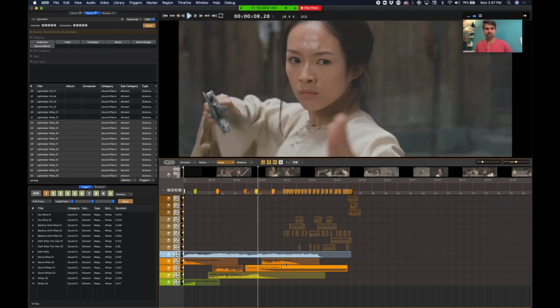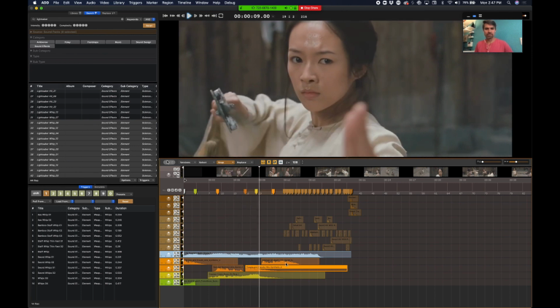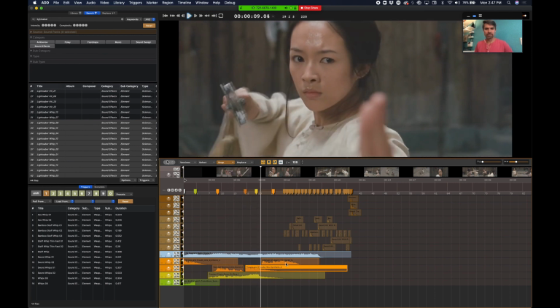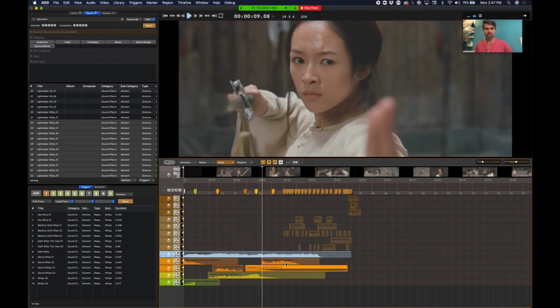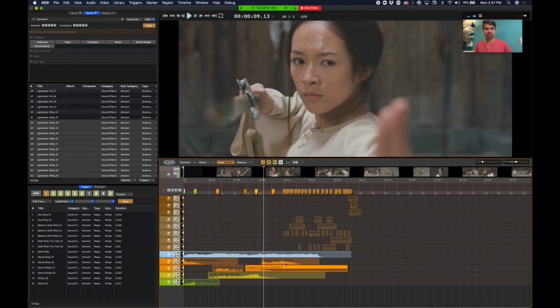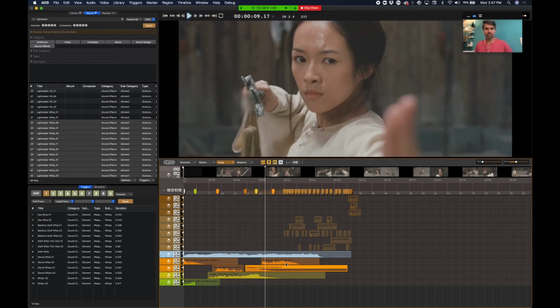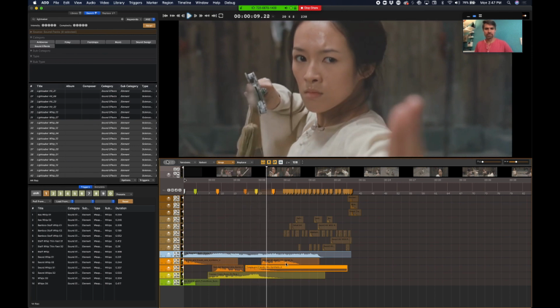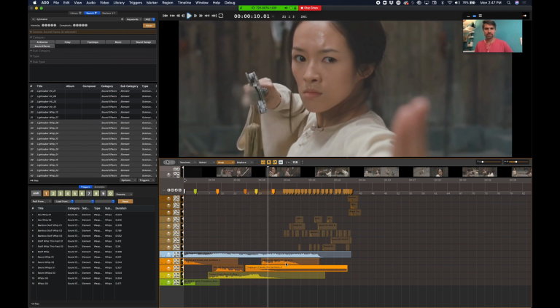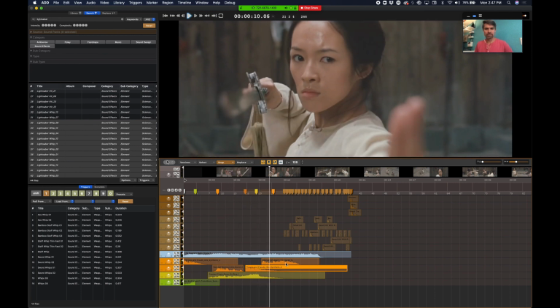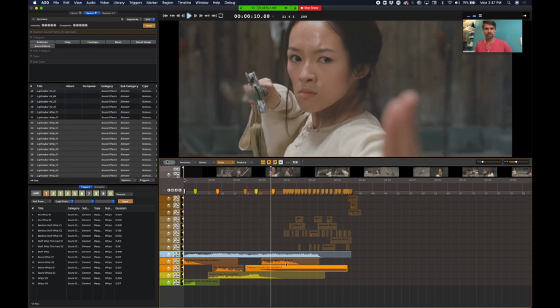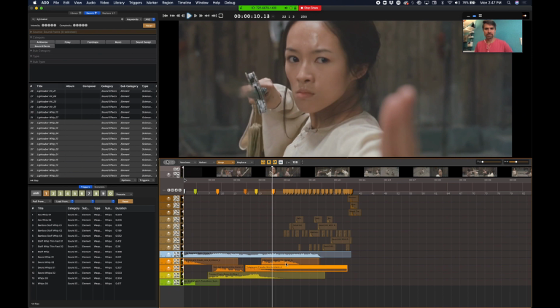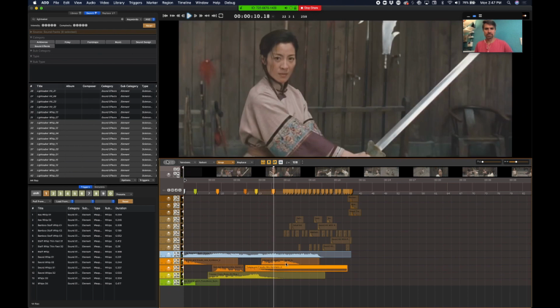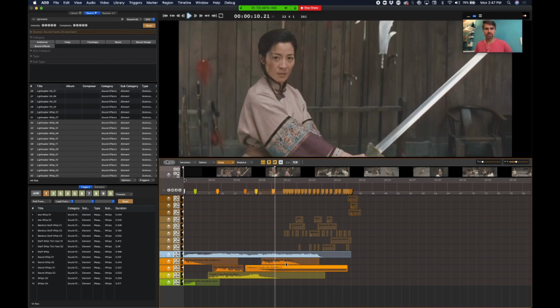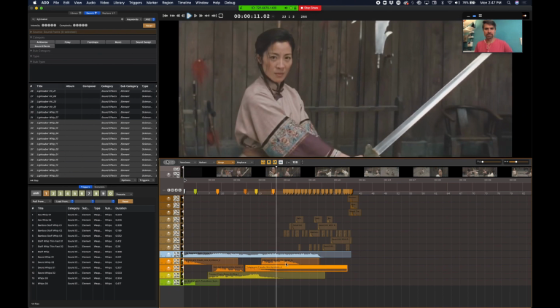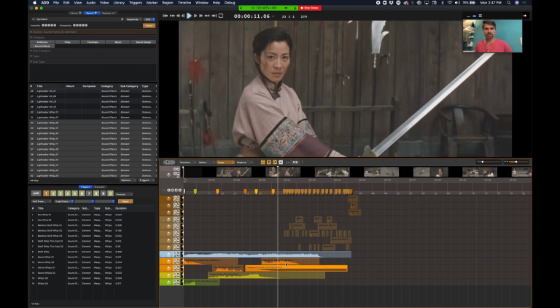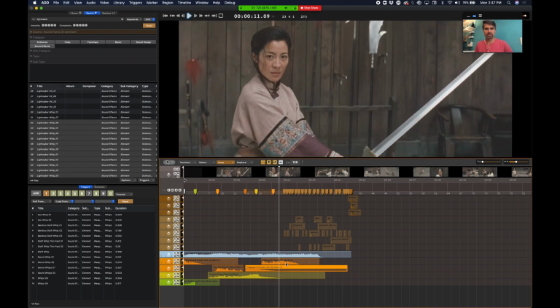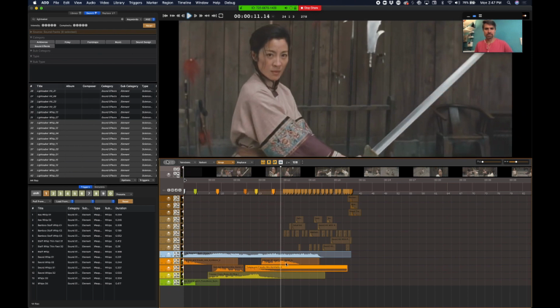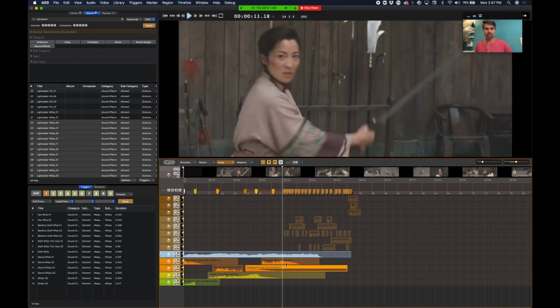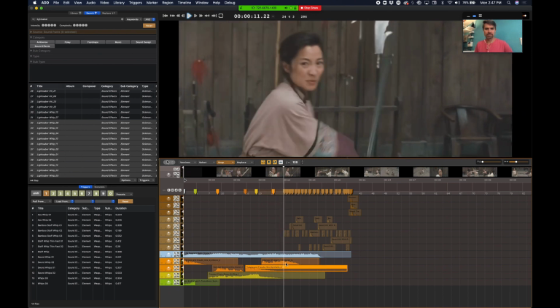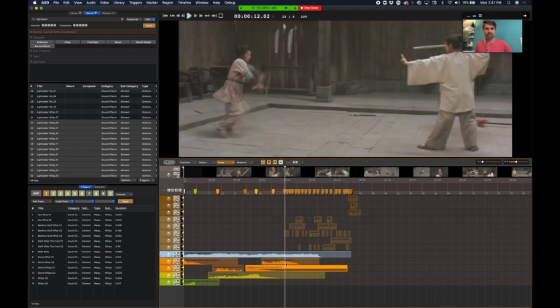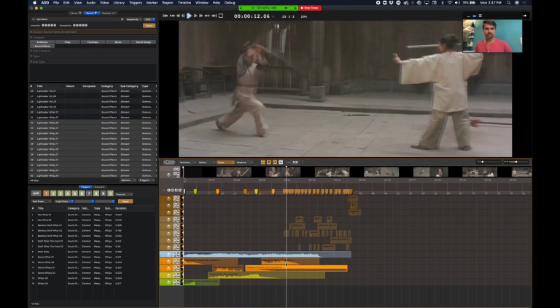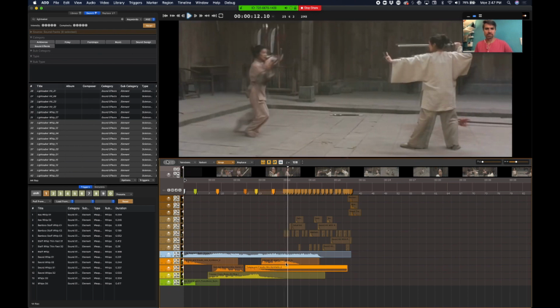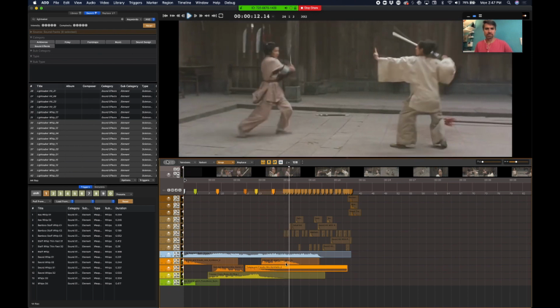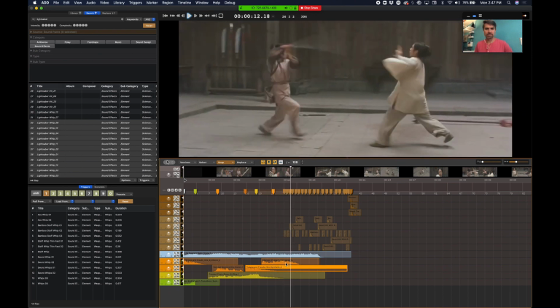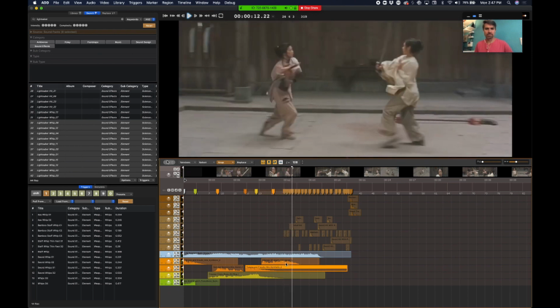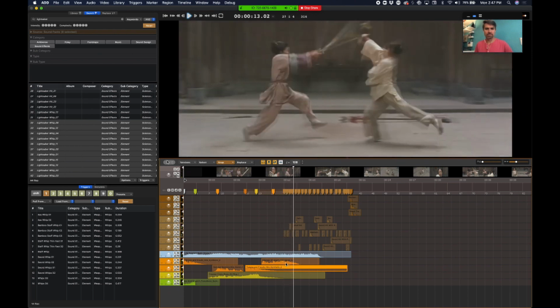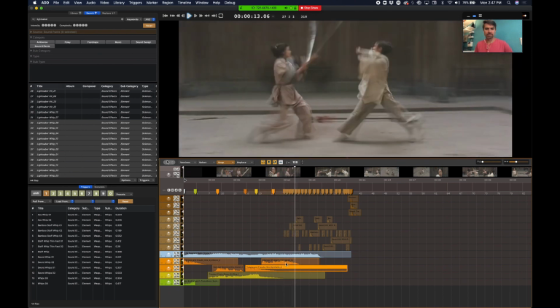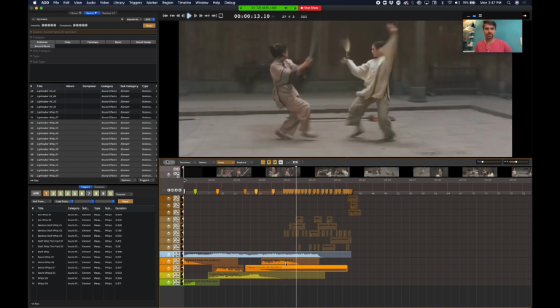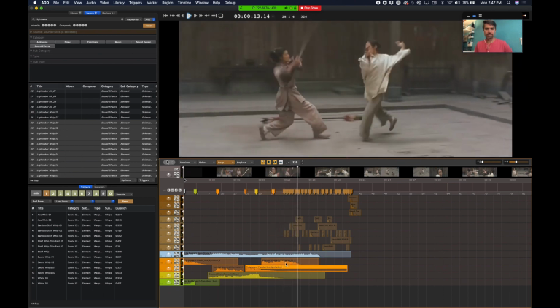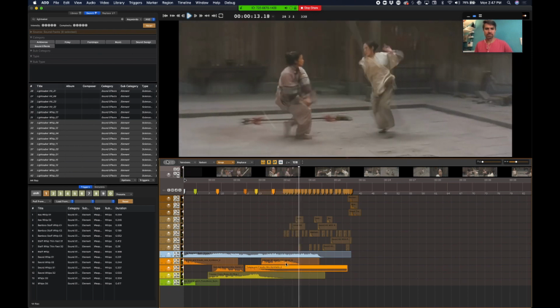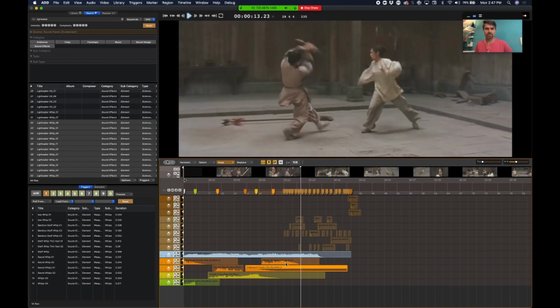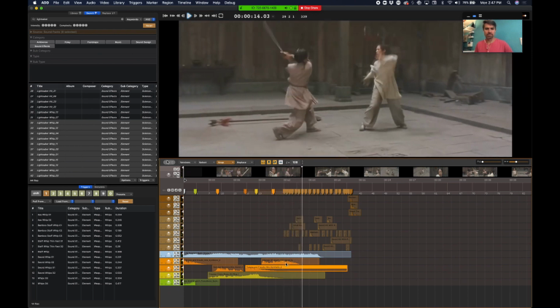This is our interview with Gabe Cowan from Audio Design Desk about the program and a new free update.